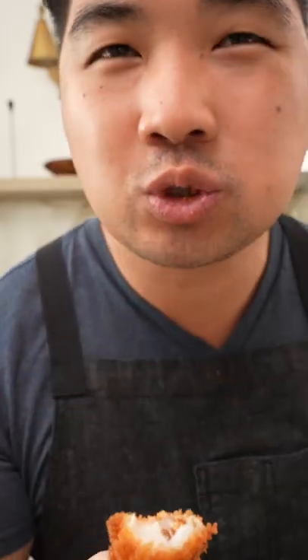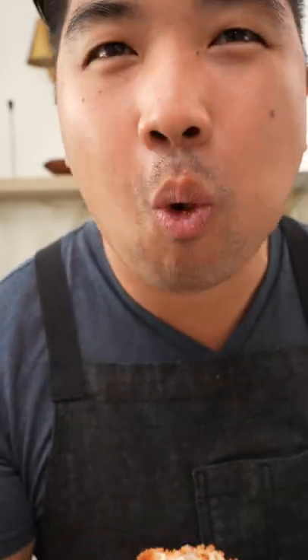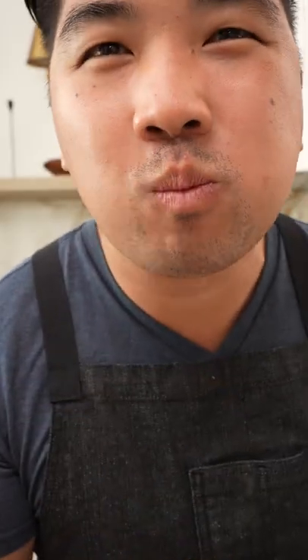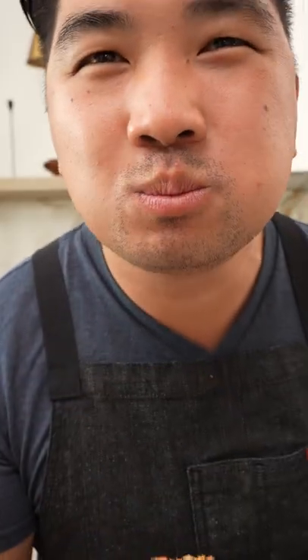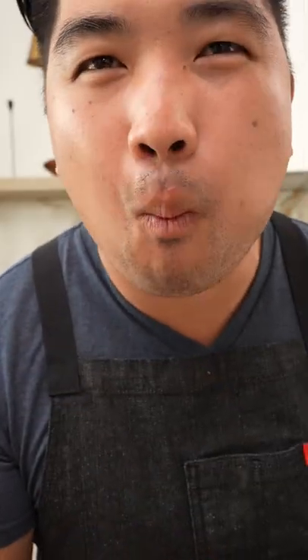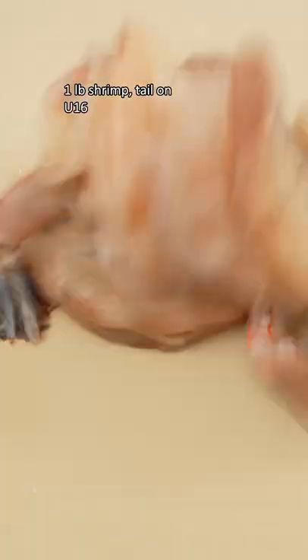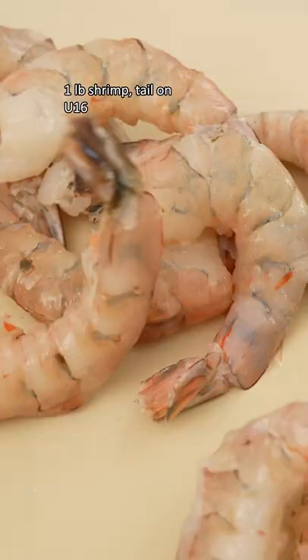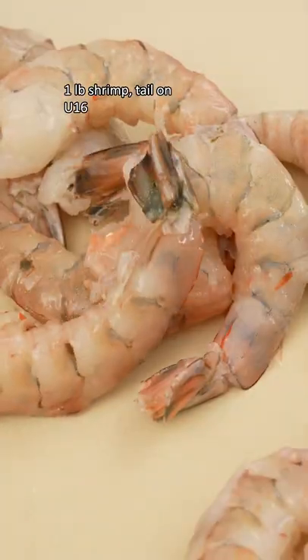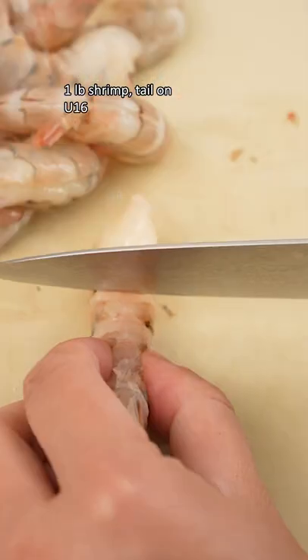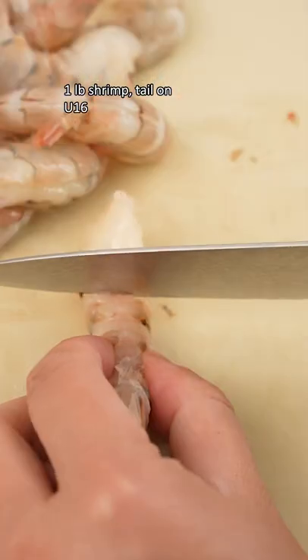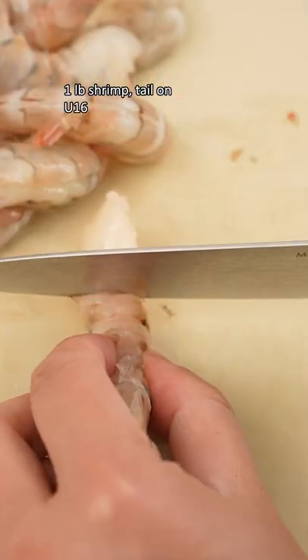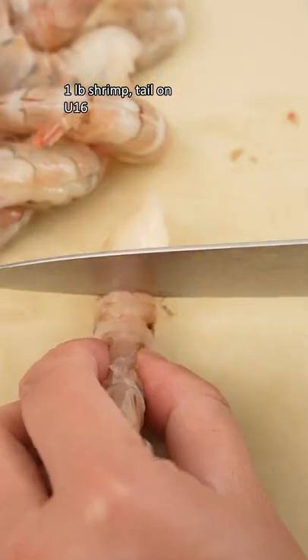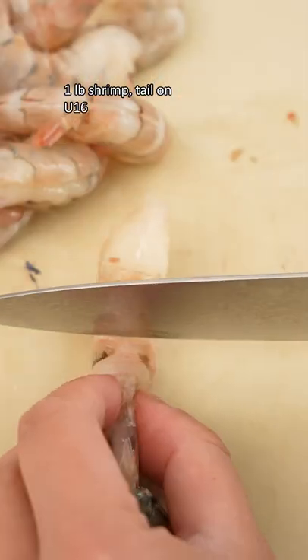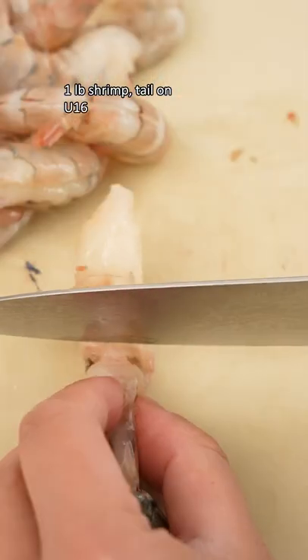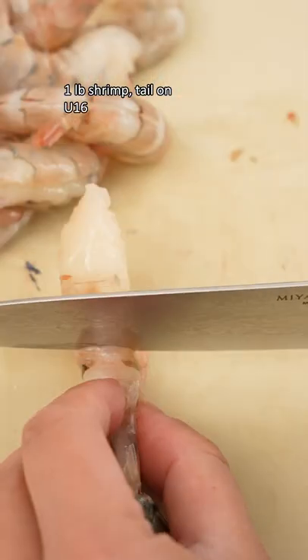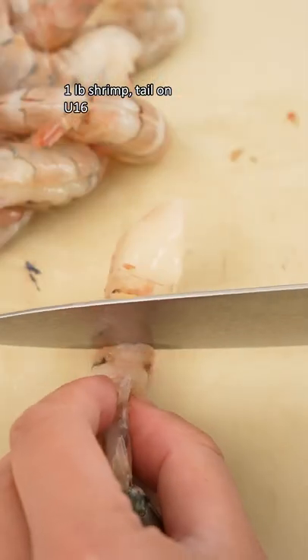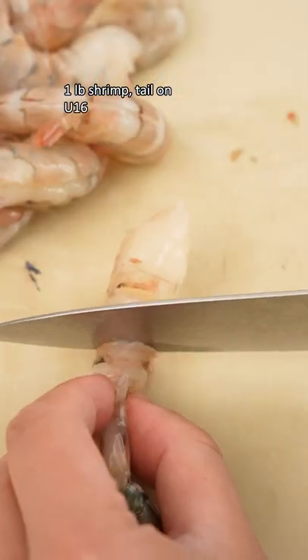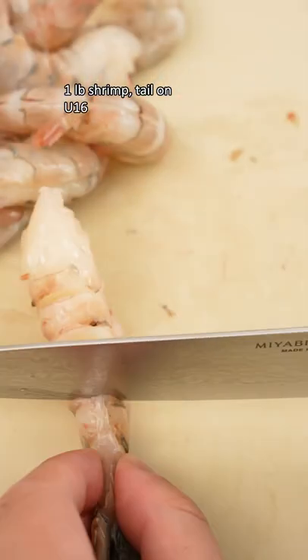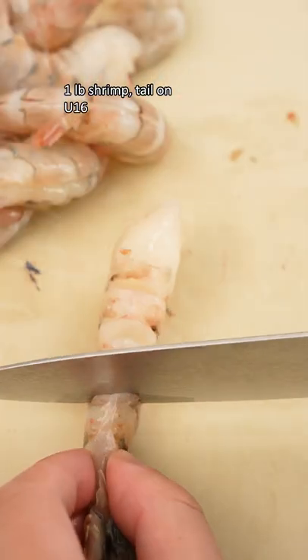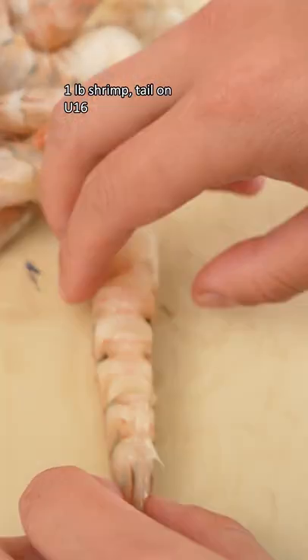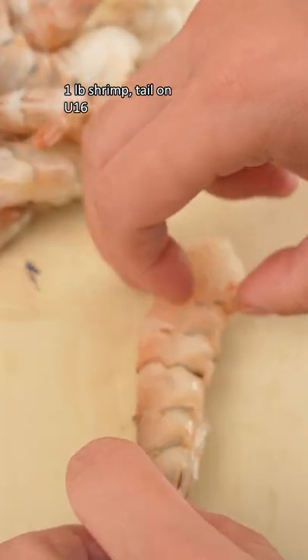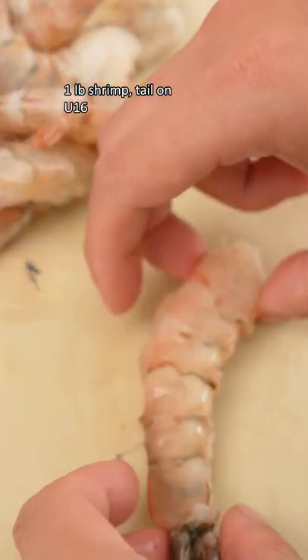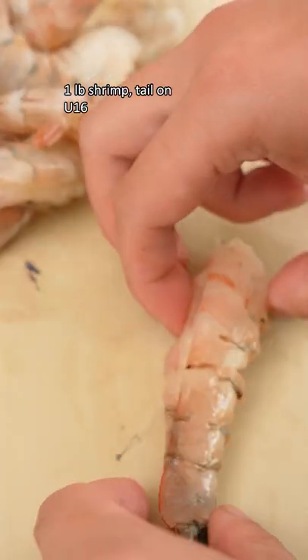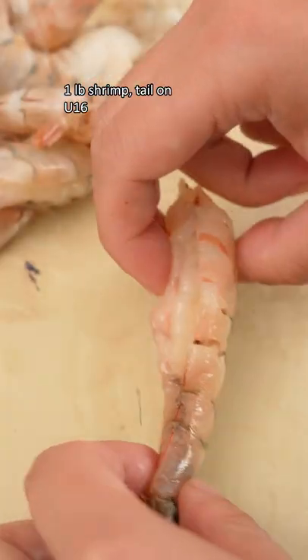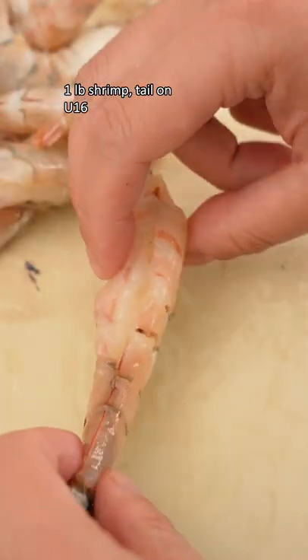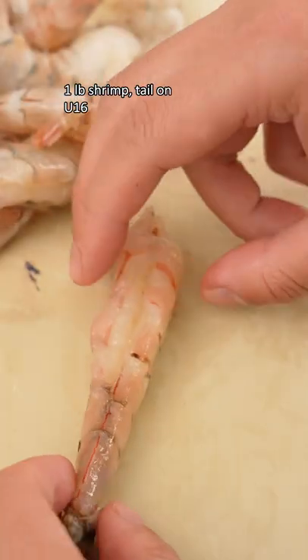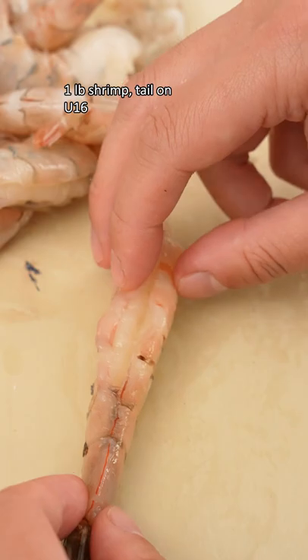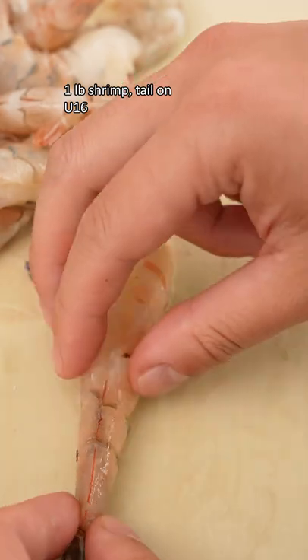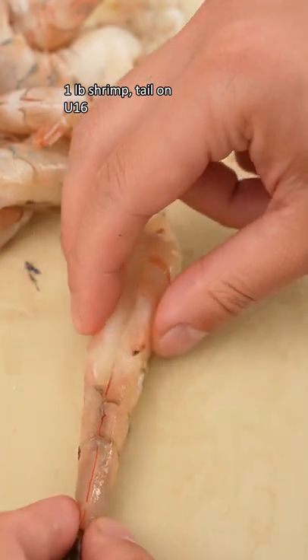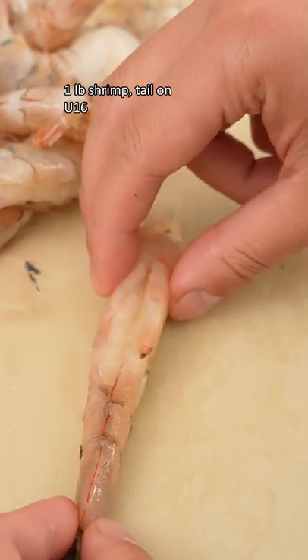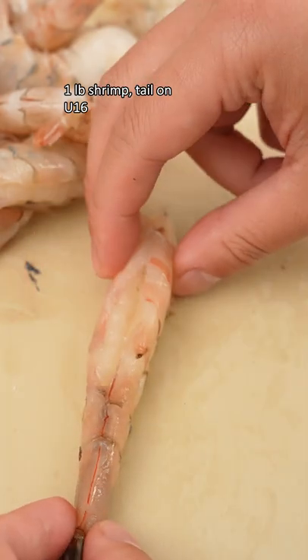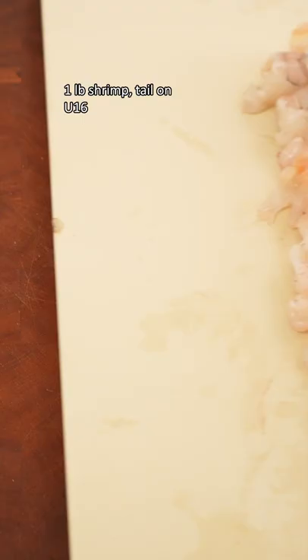Start by taking a pound of peeled, de-veined shrimp and making small cuts along the underside to get them as straight as possible.